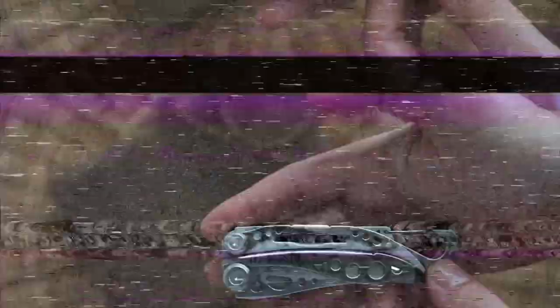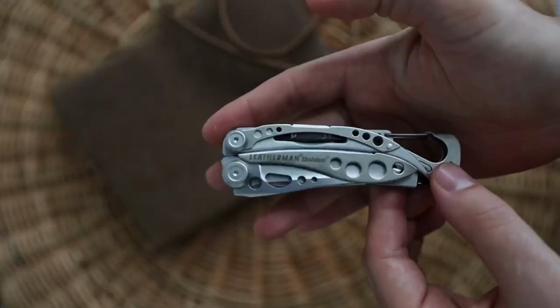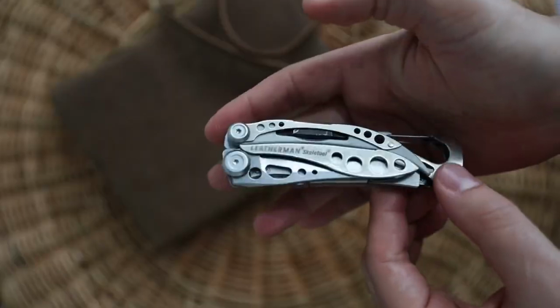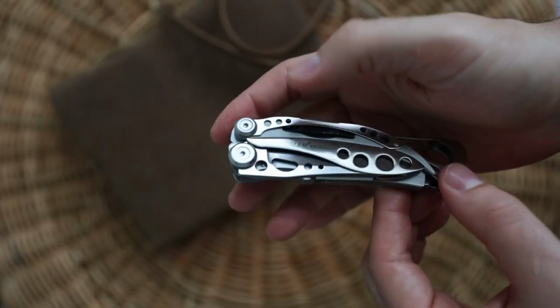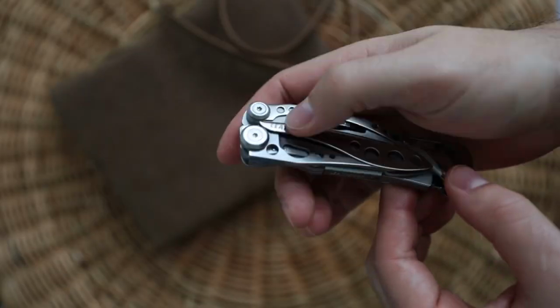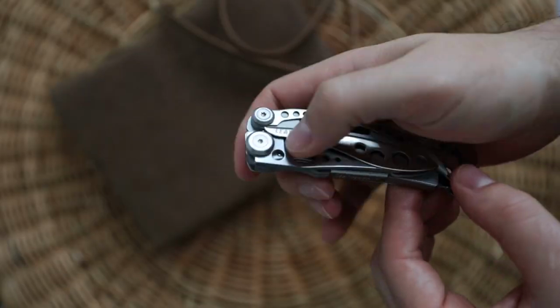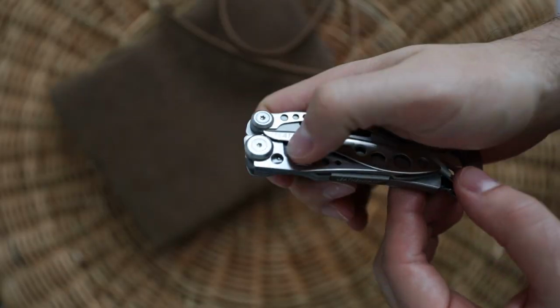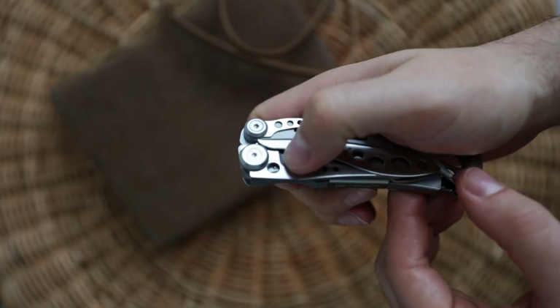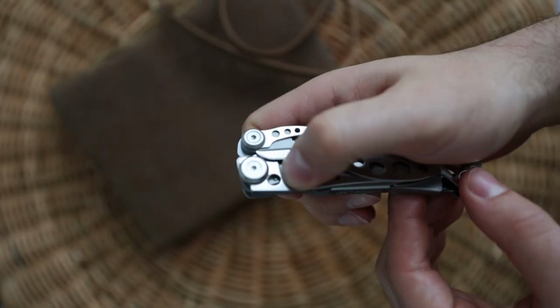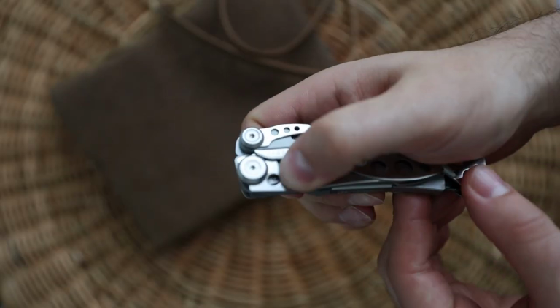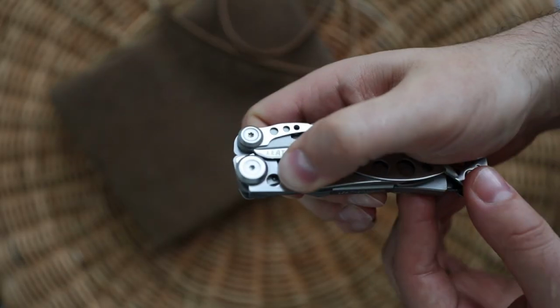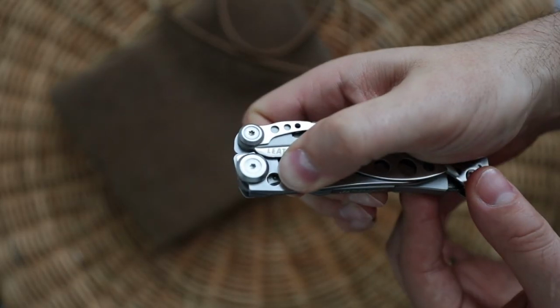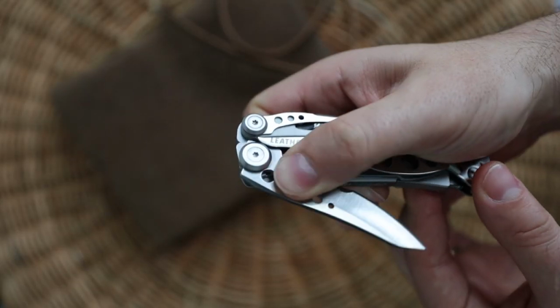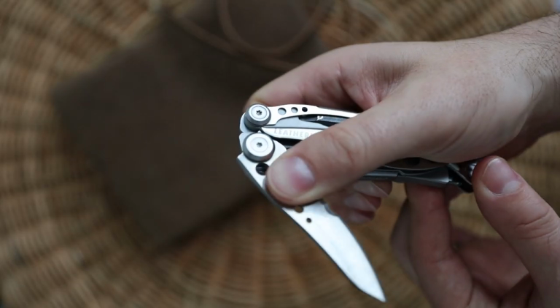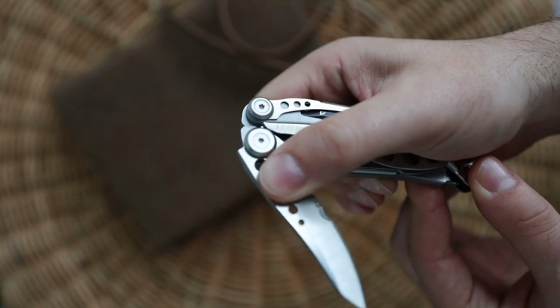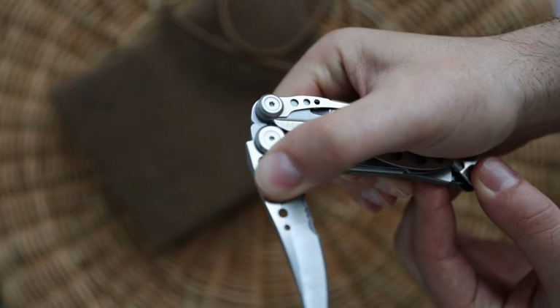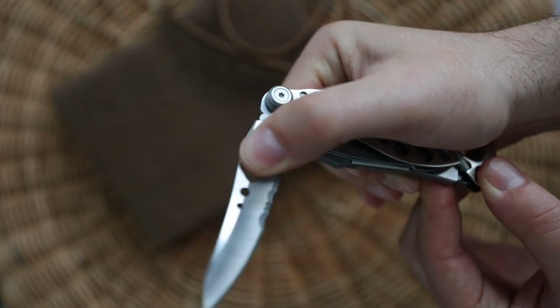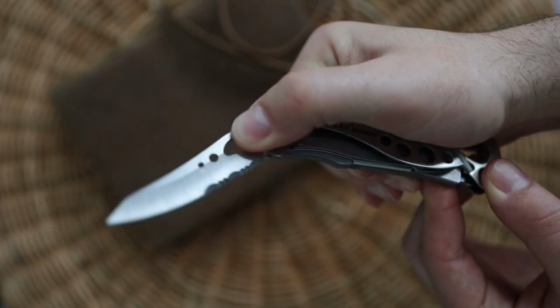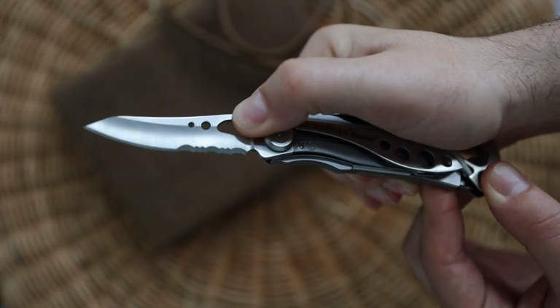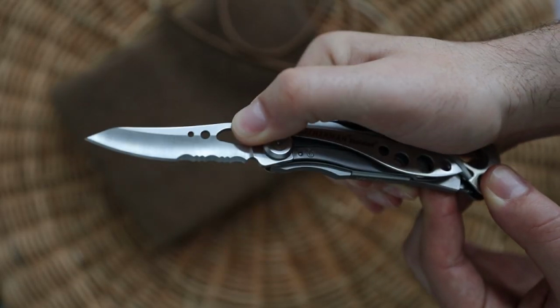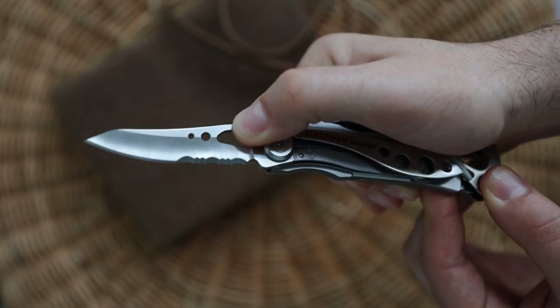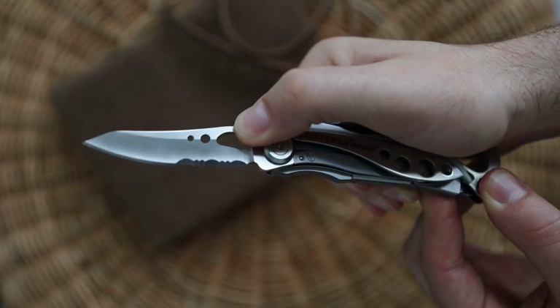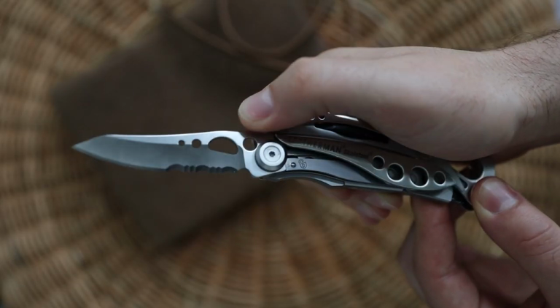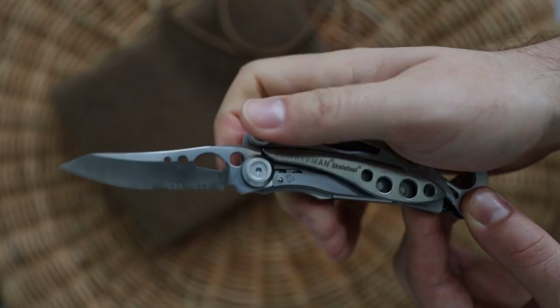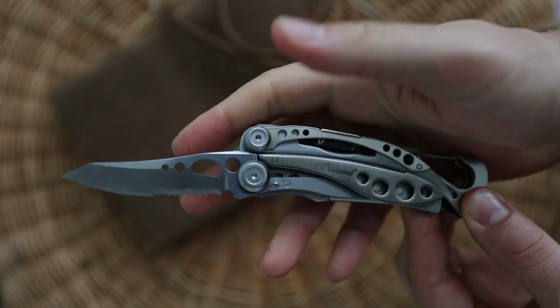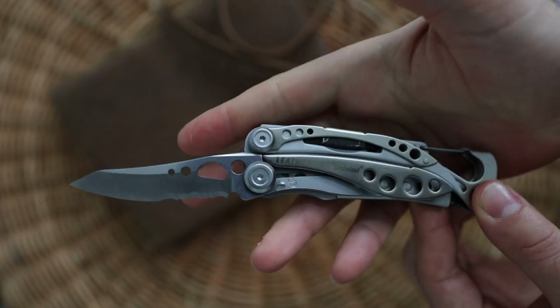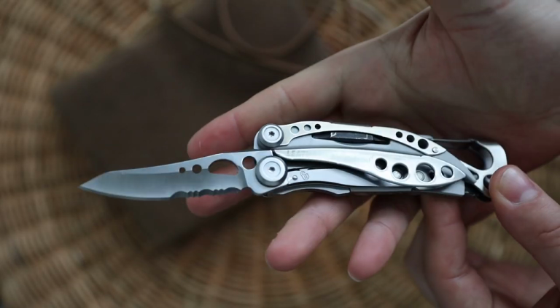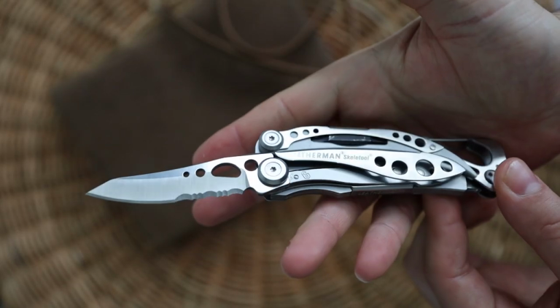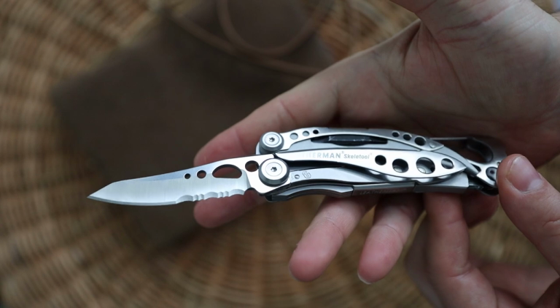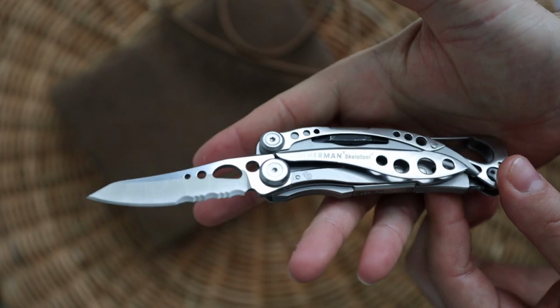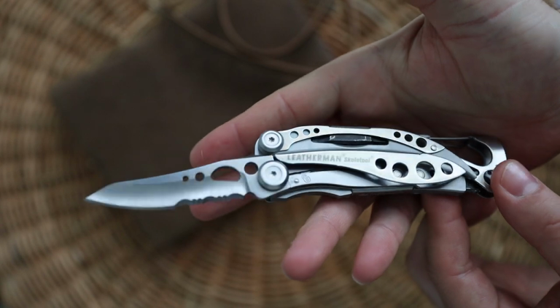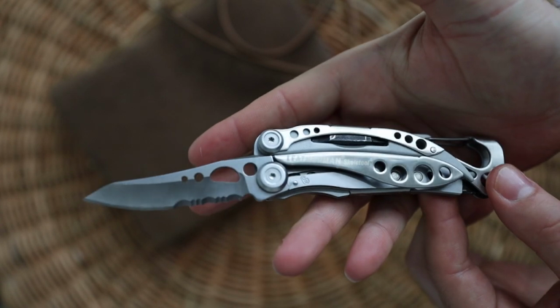The blade is 2.6 inches, made of 420HC steel, and it's half serrated.